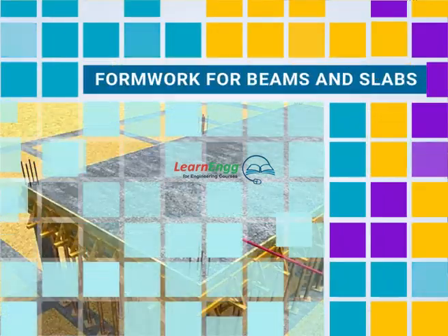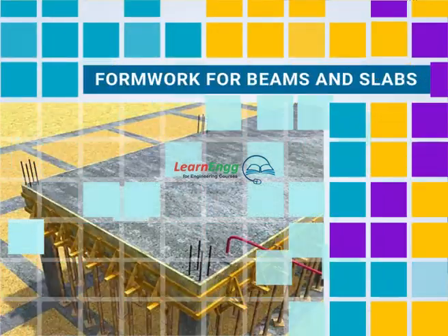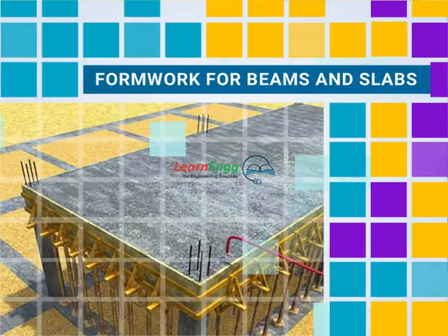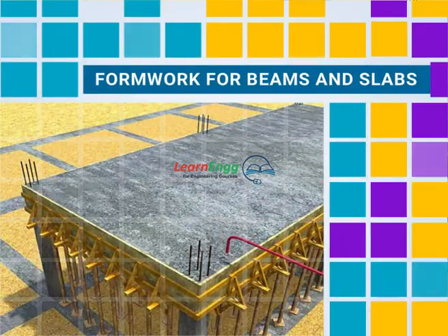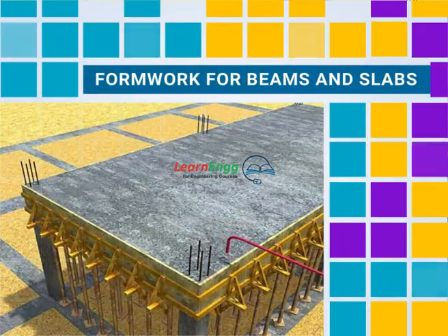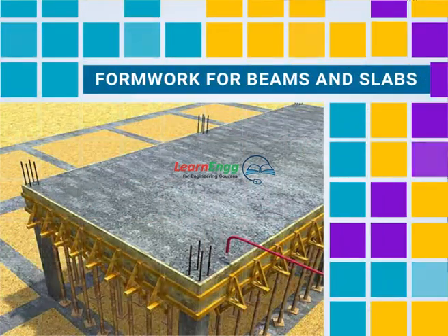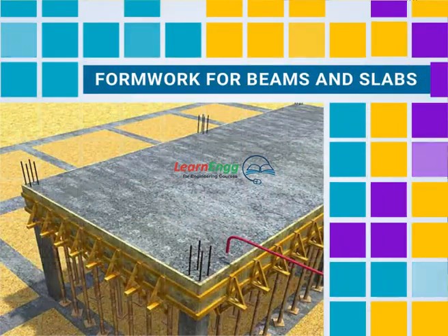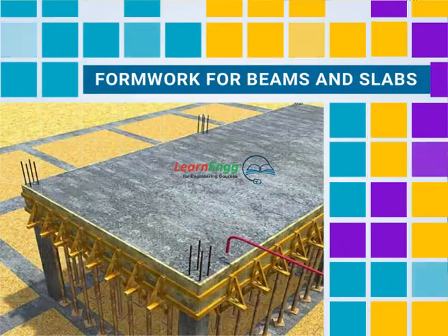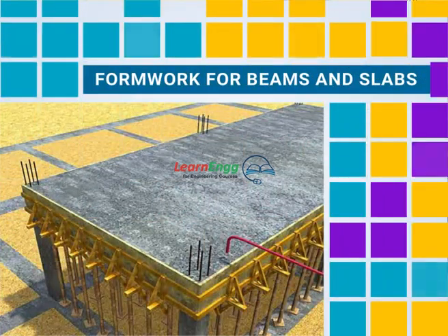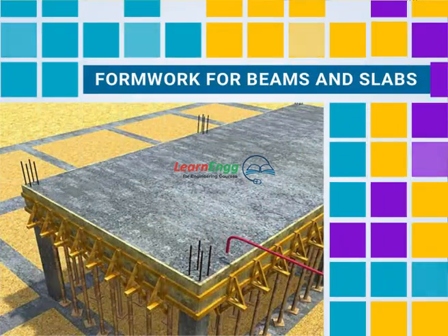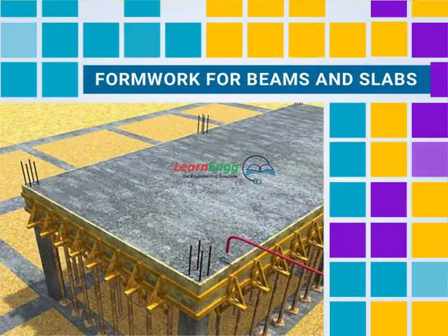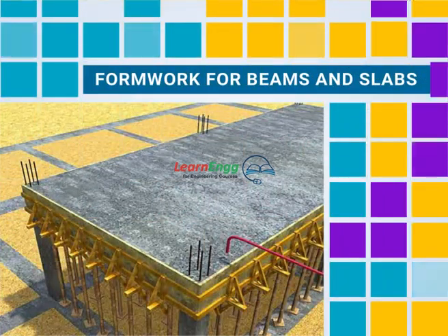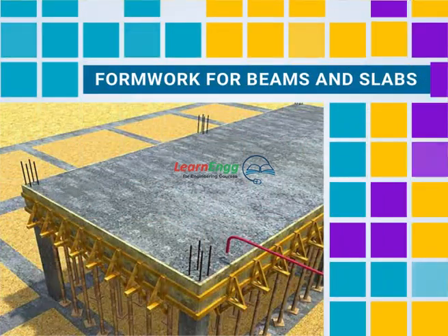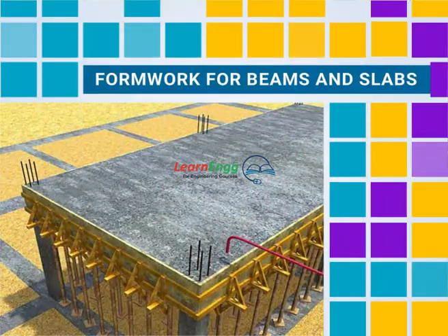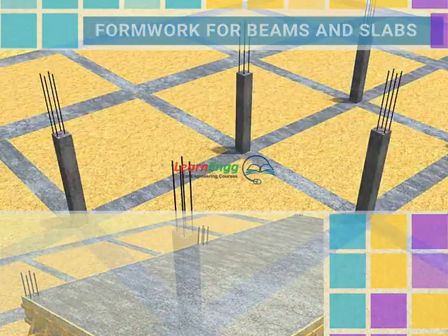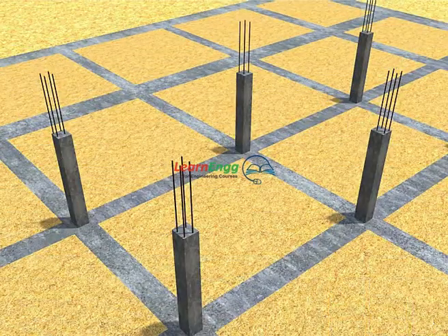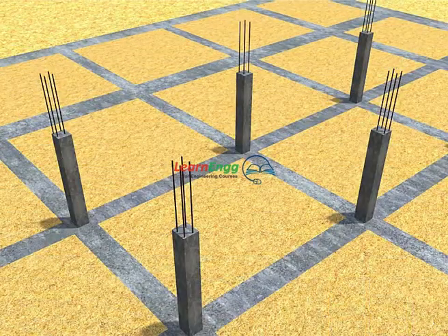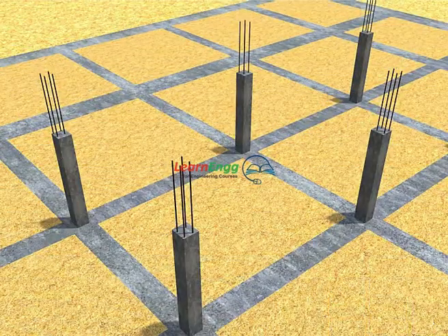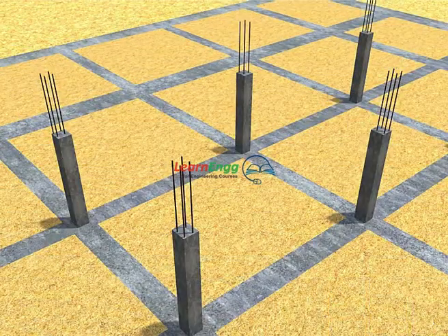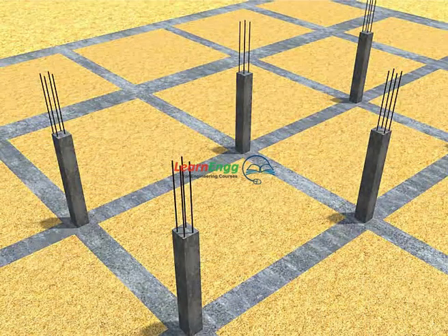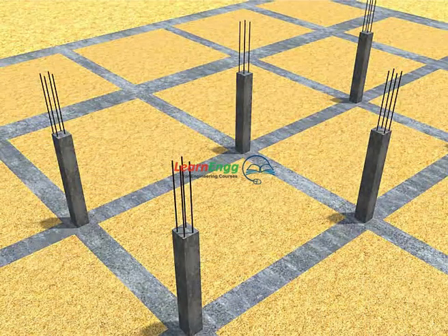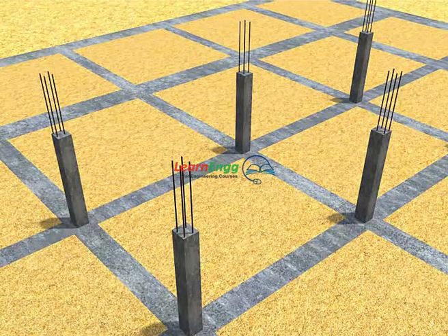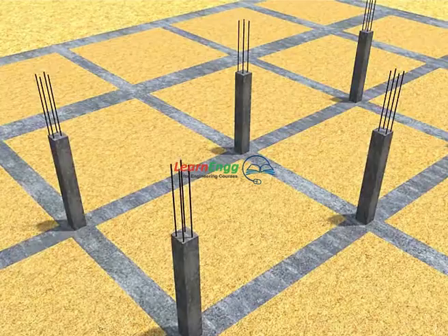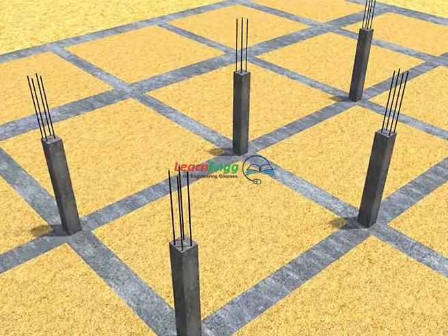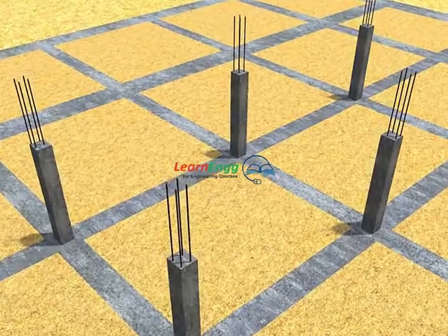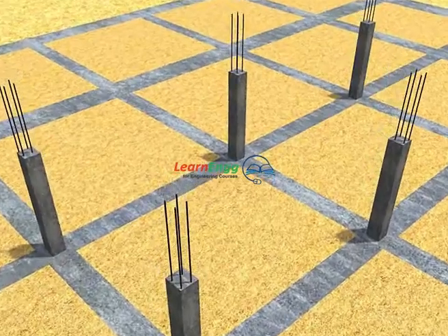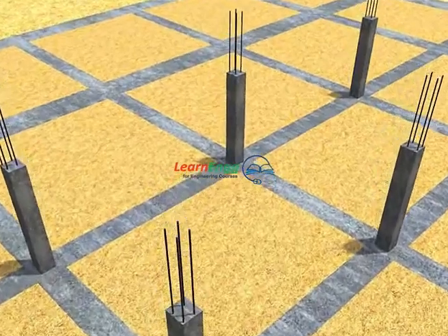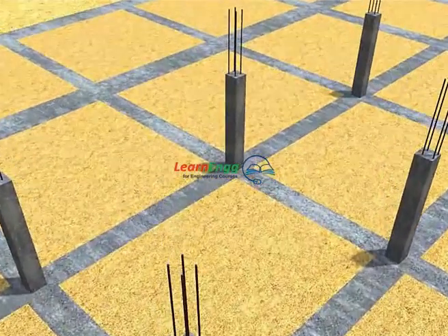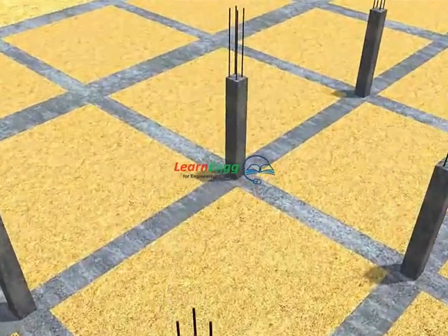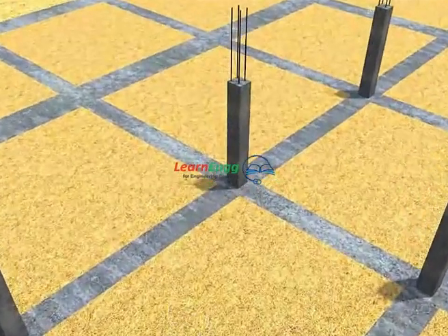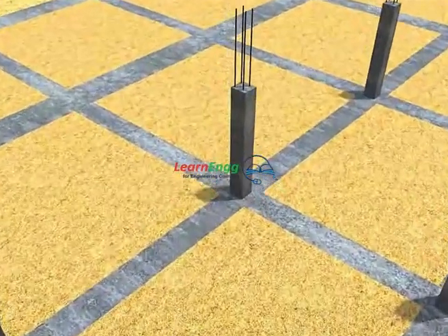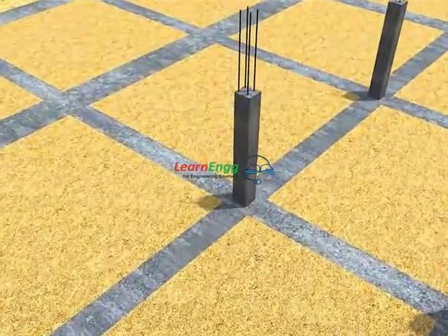Form work for beams and slabs. Let us see the practical procedure for form work of beams and slabs.